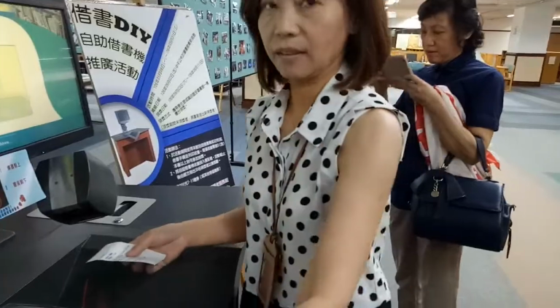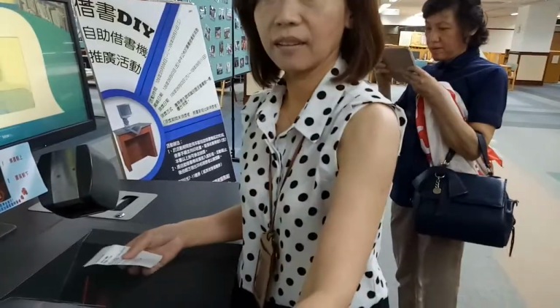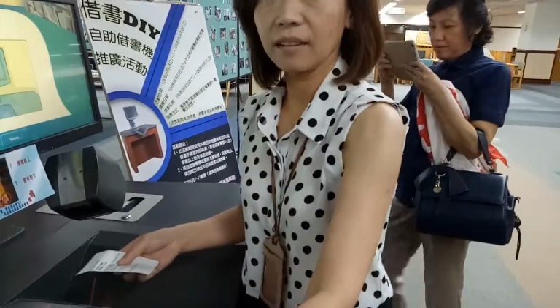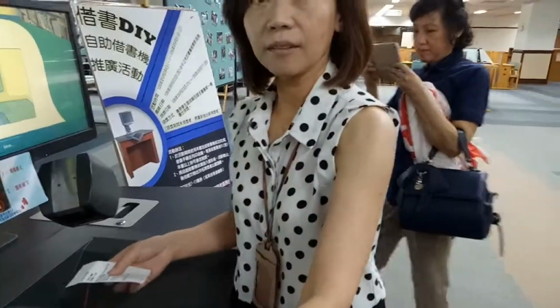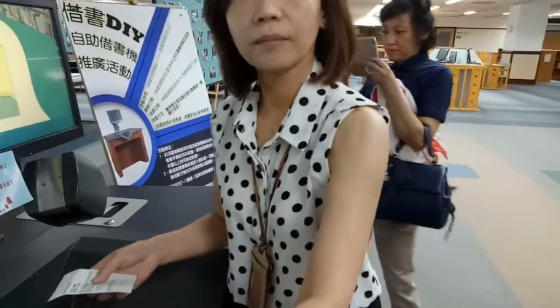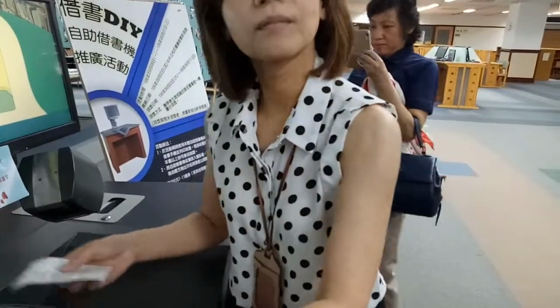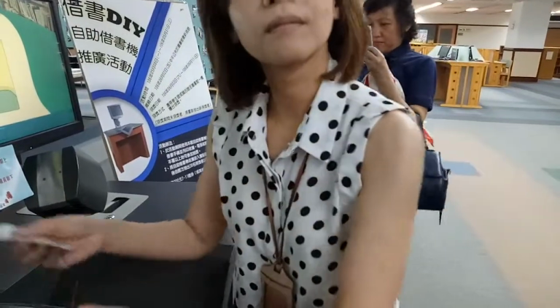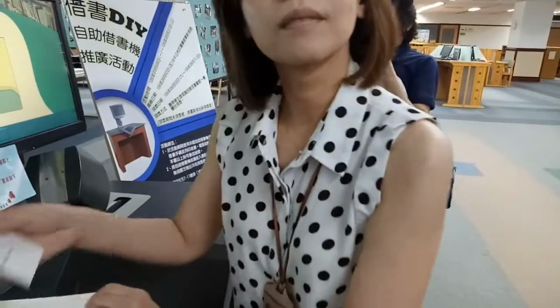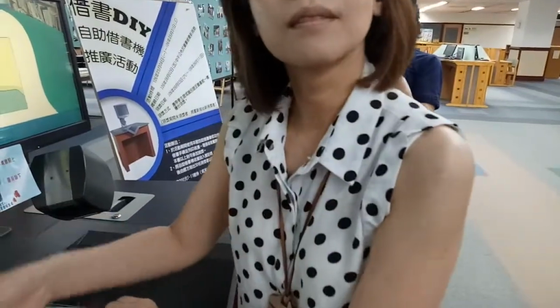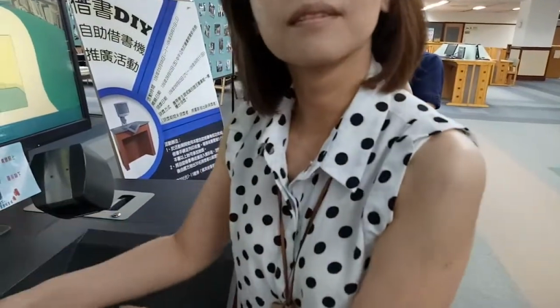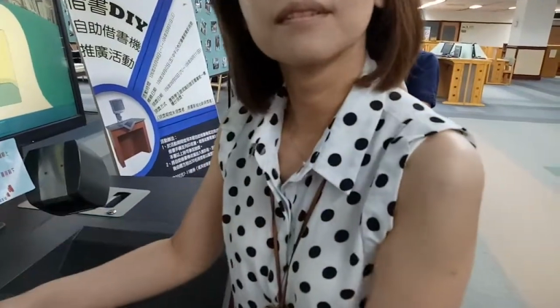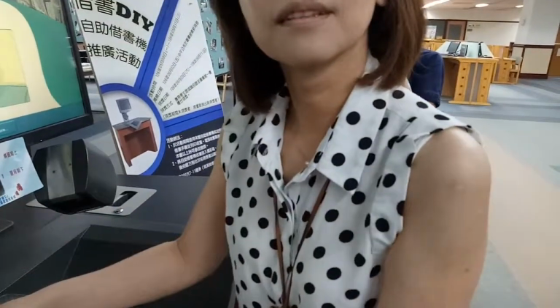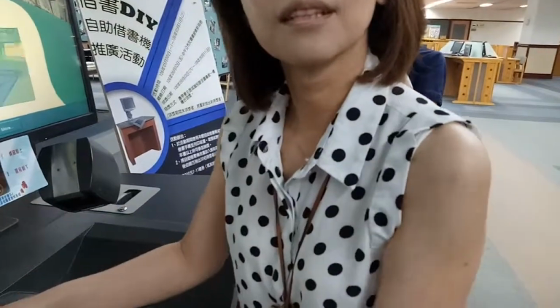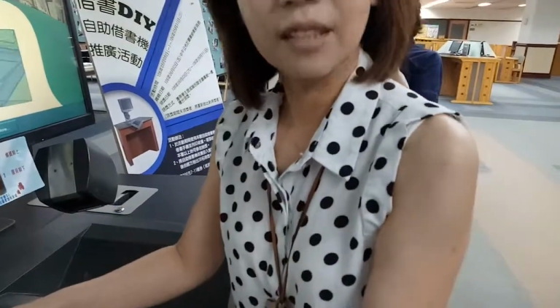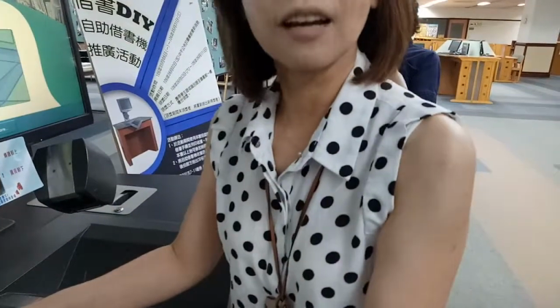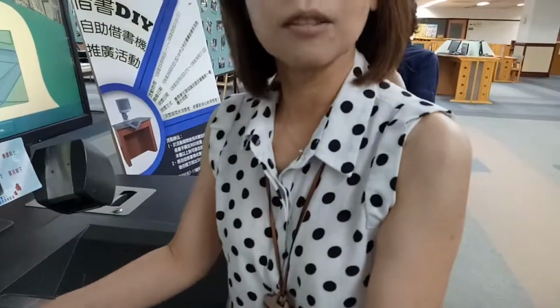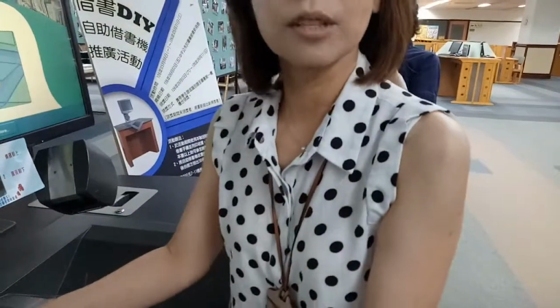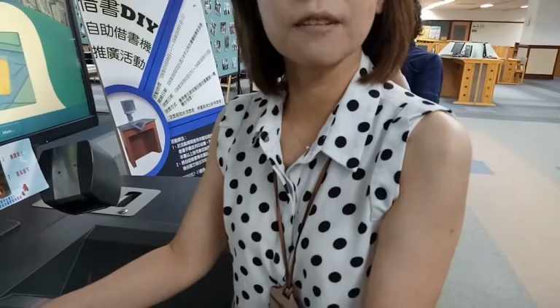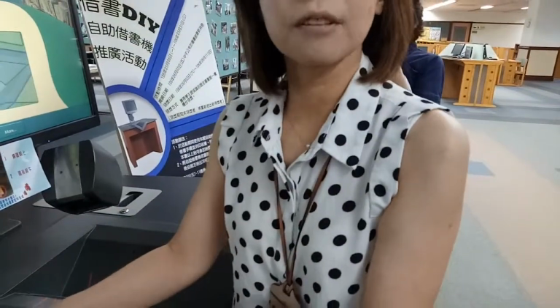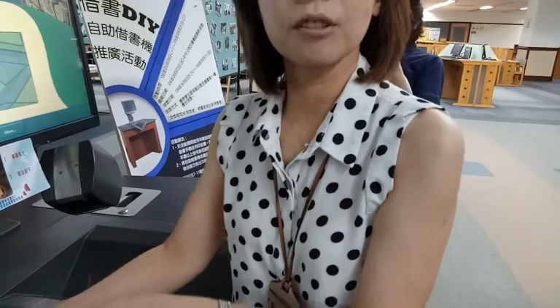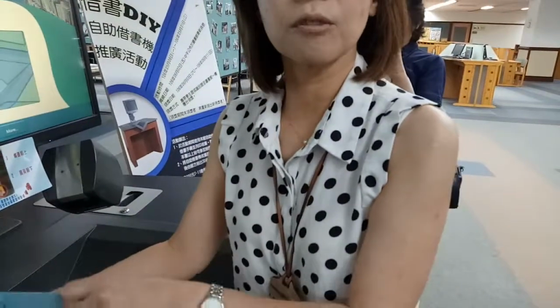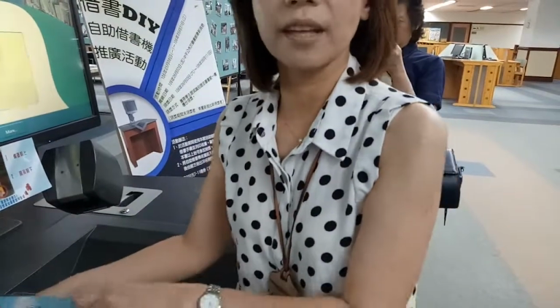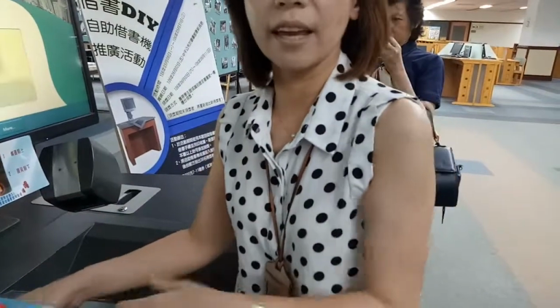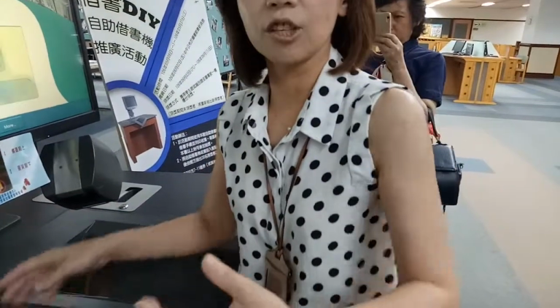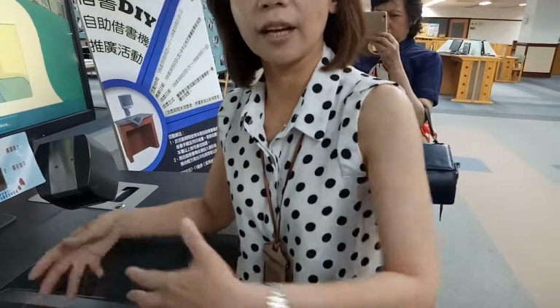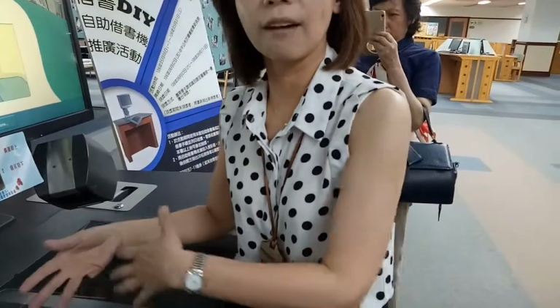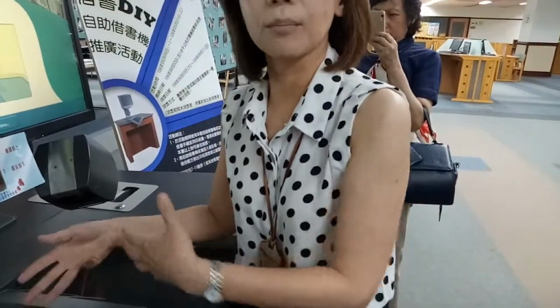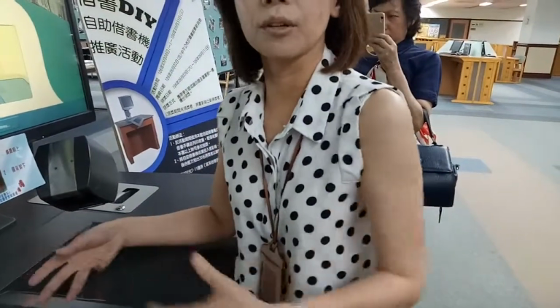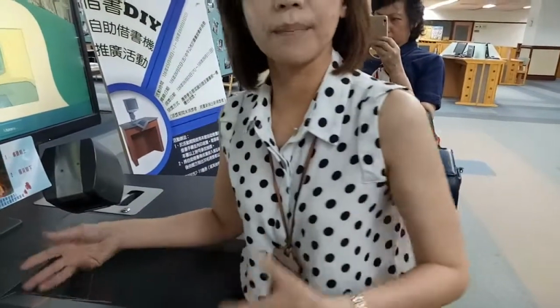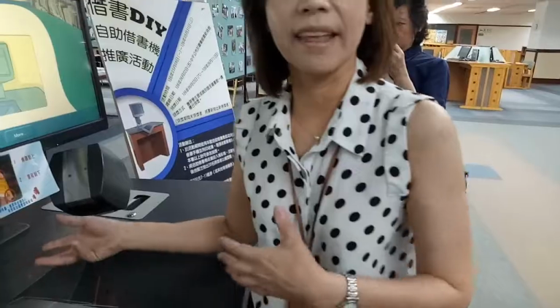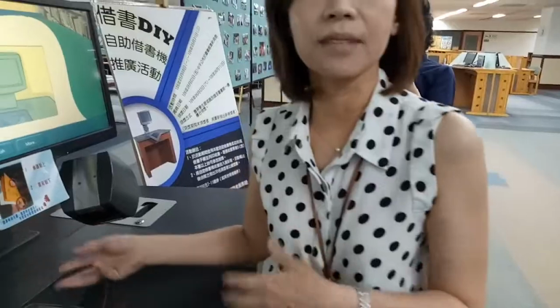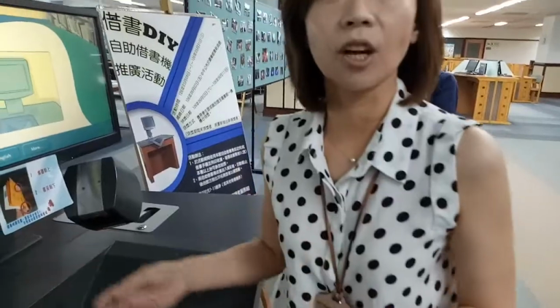This is the receipt for the student. Yeah, receipt for the student — they can check out the book by themselves.